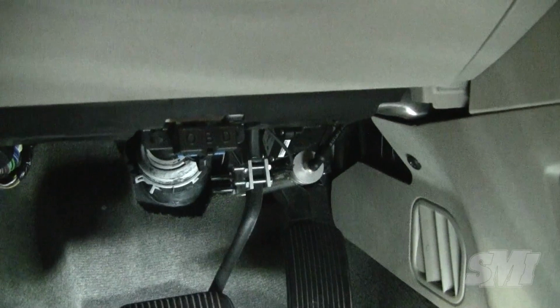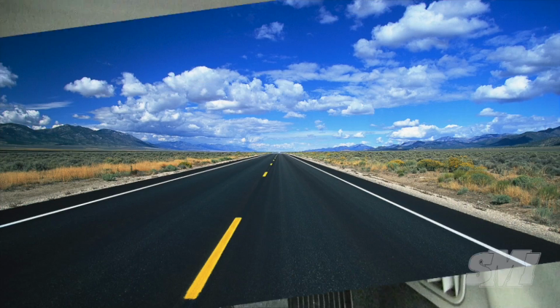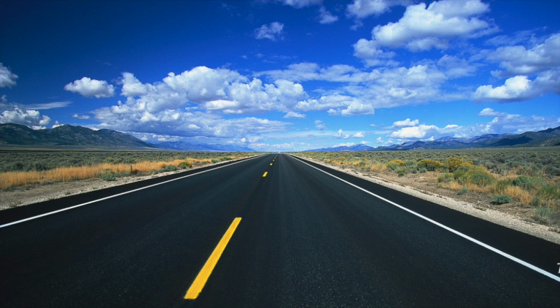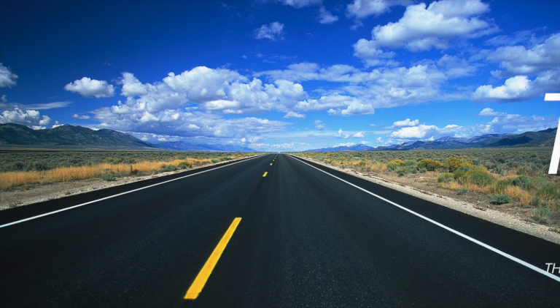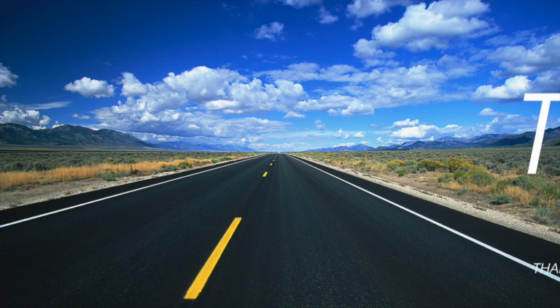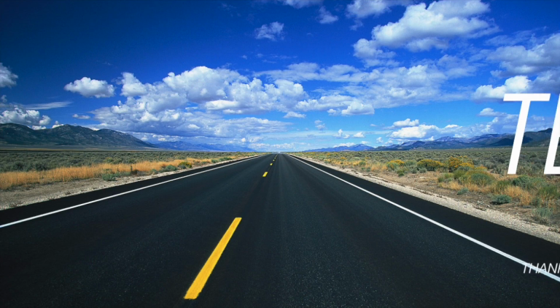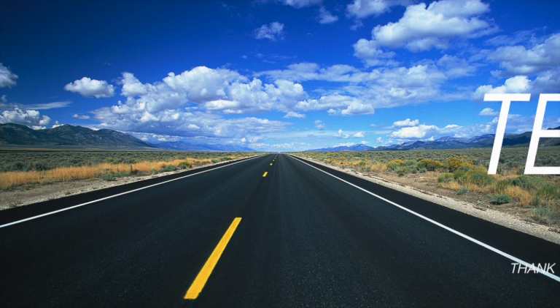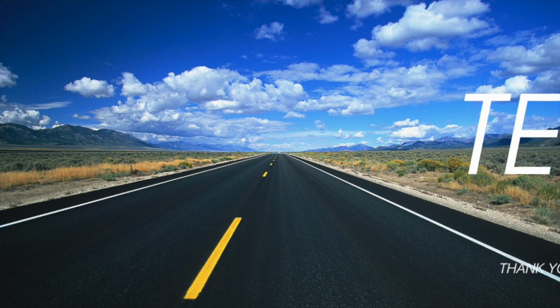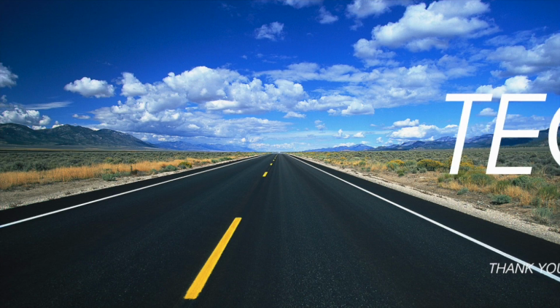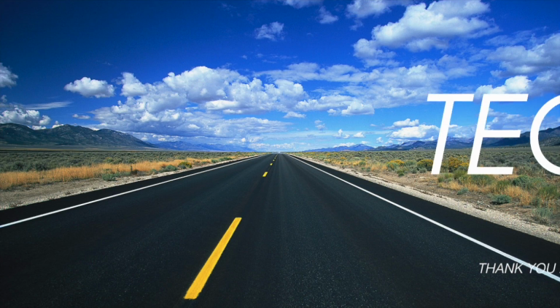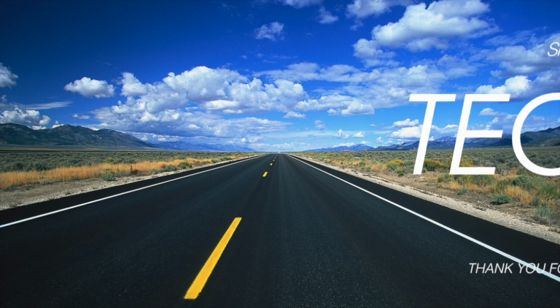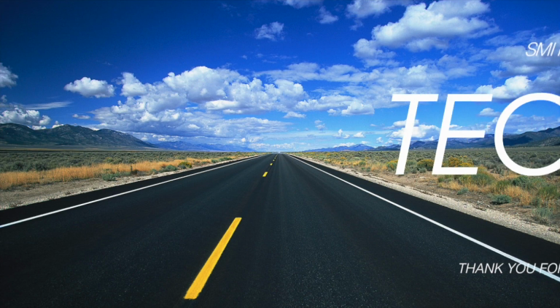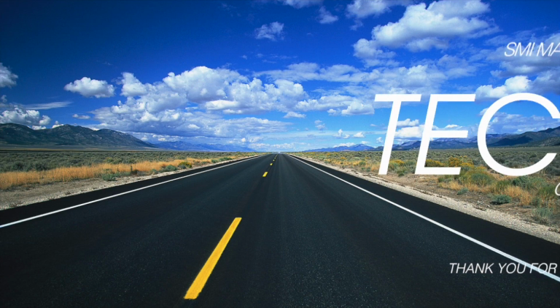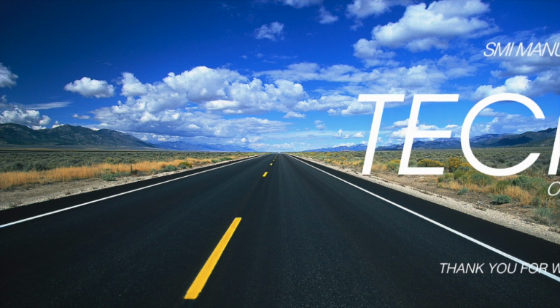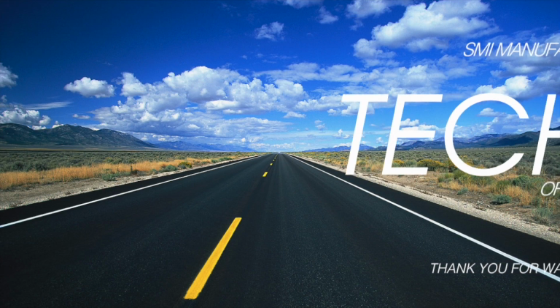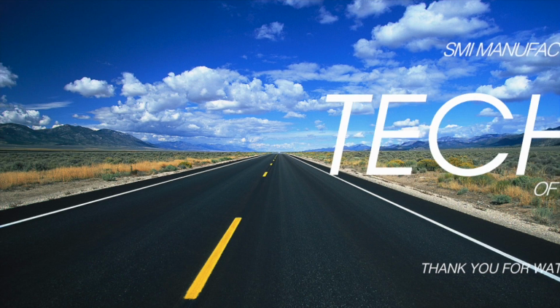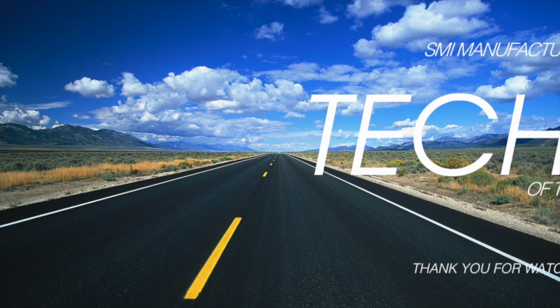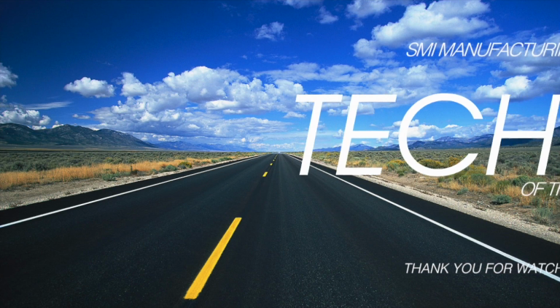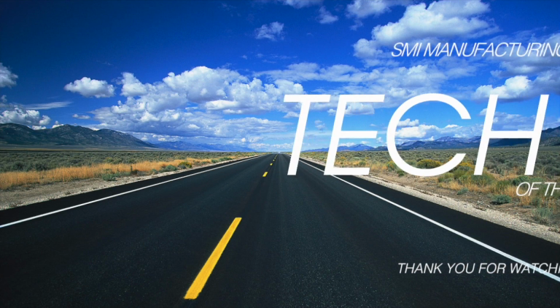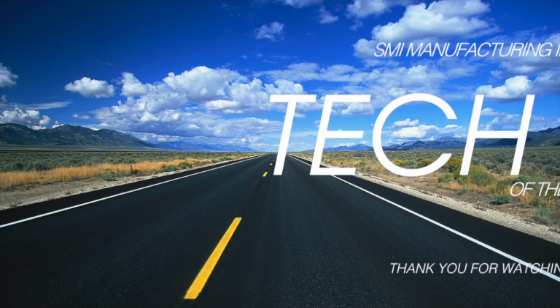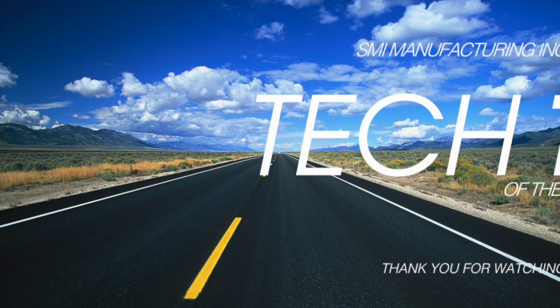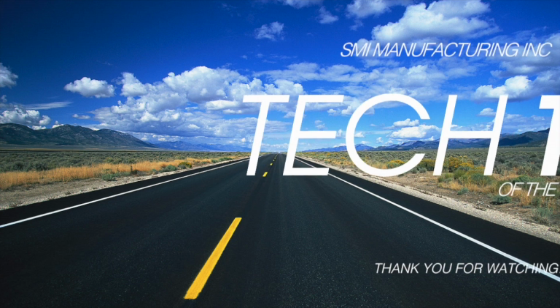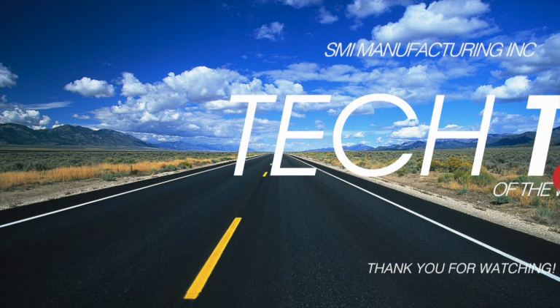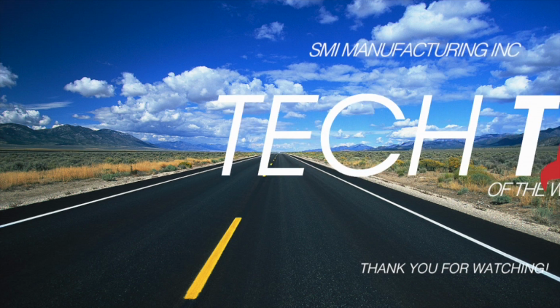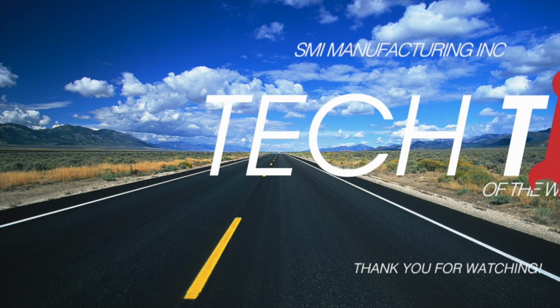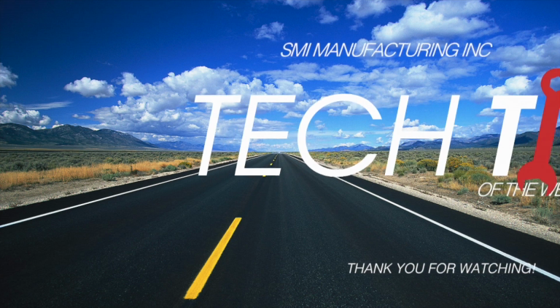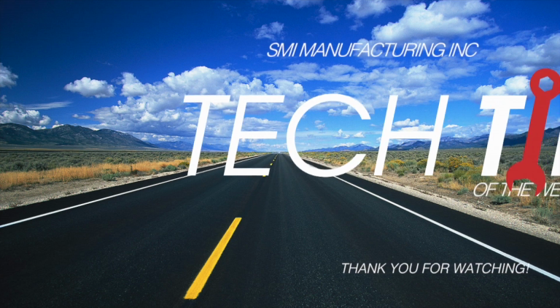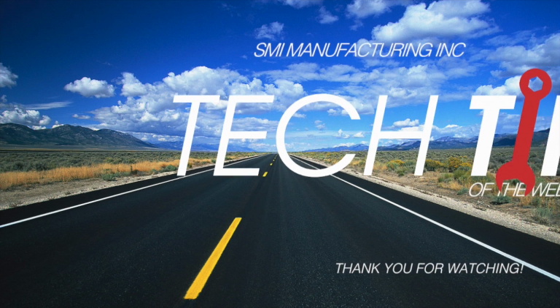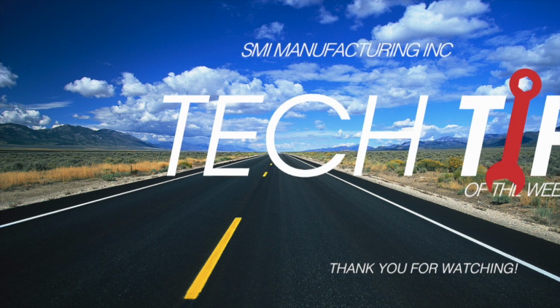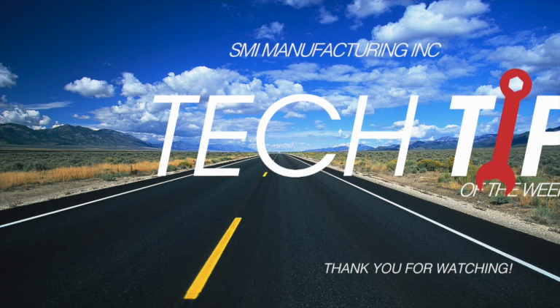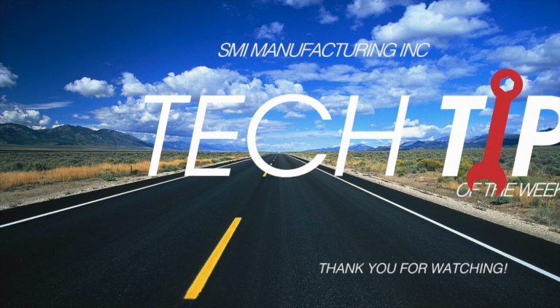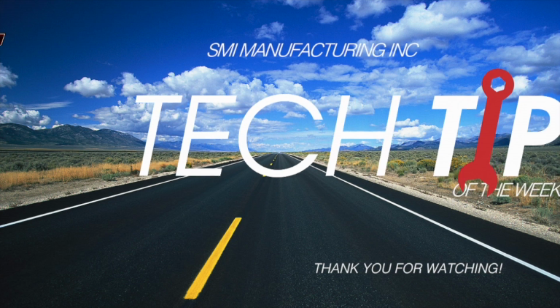Thanks for tuning in. Be sure to subscribe to this channel to receive more time-saving installation tips.